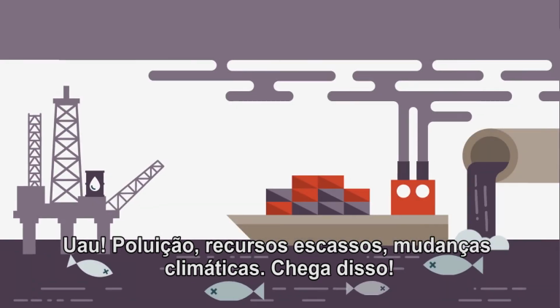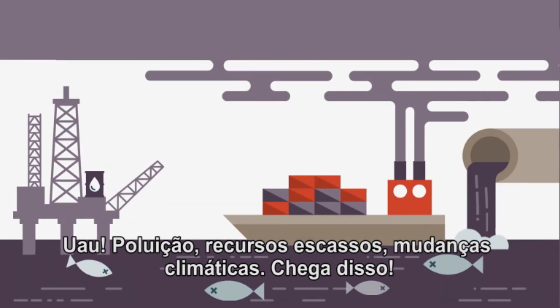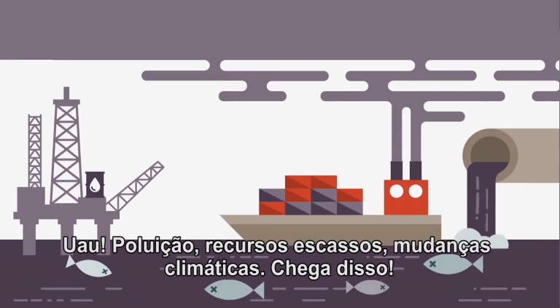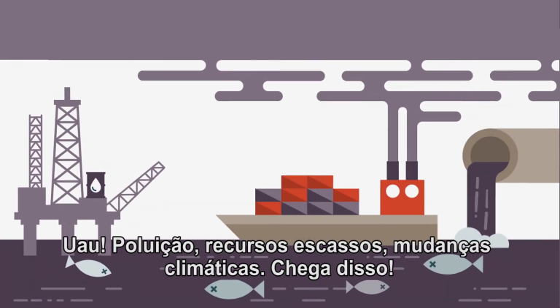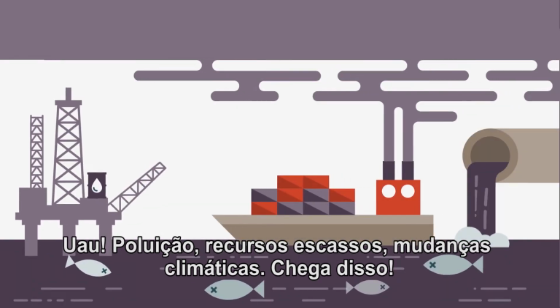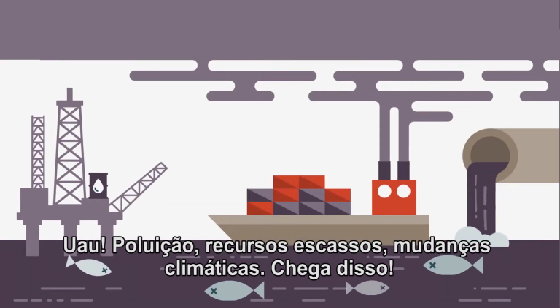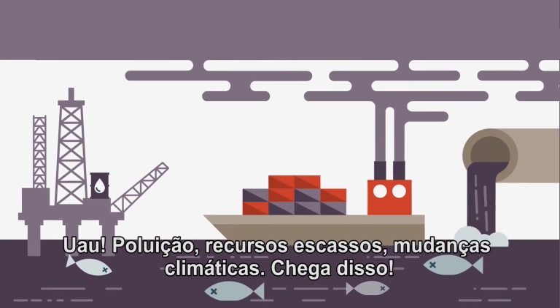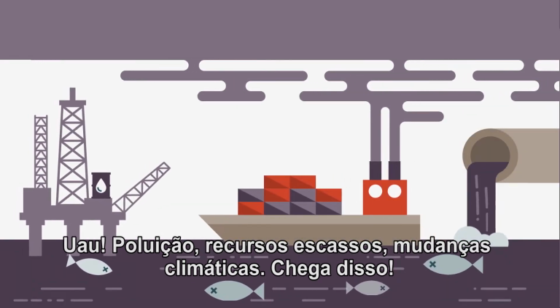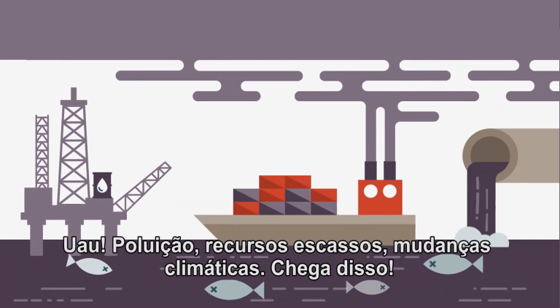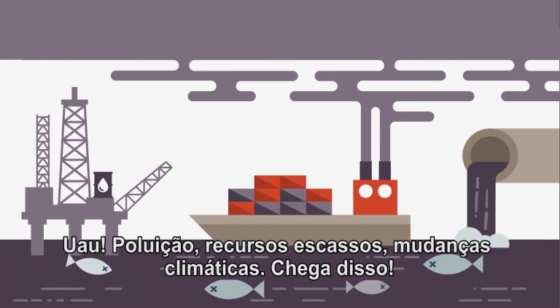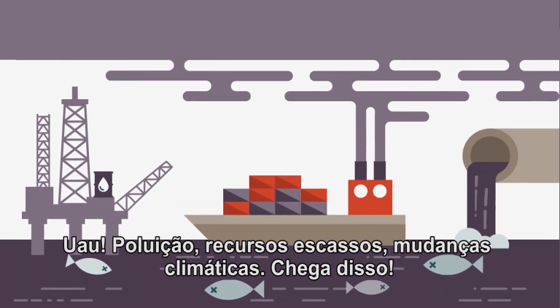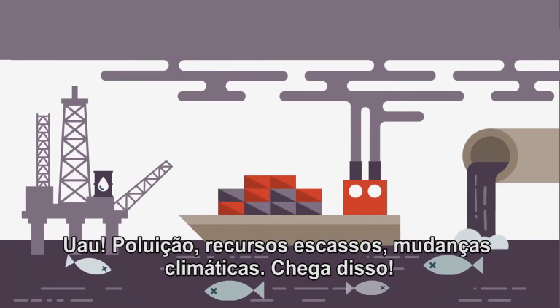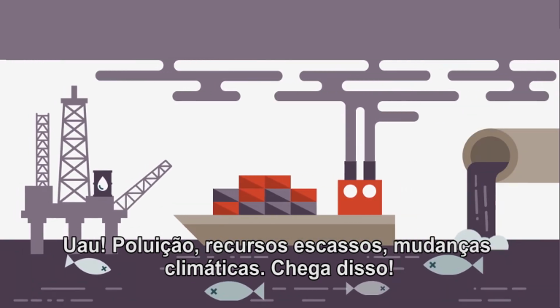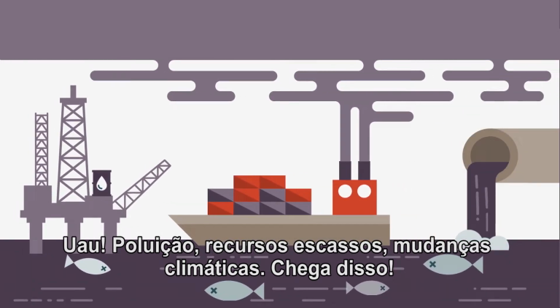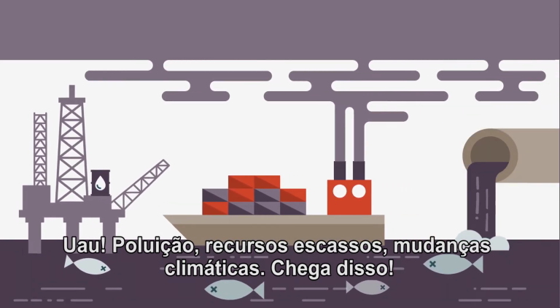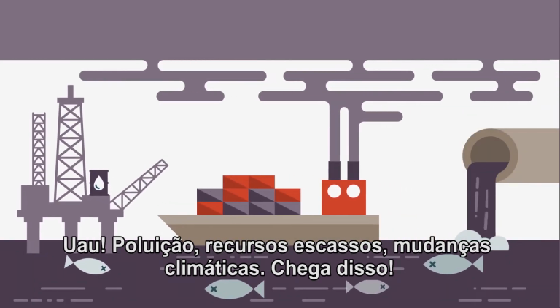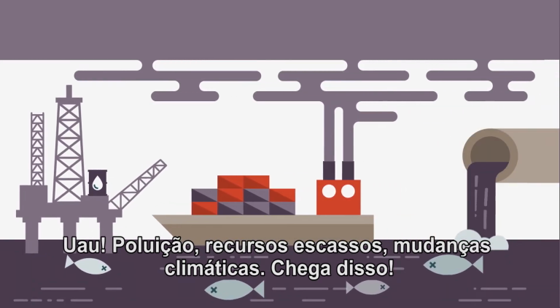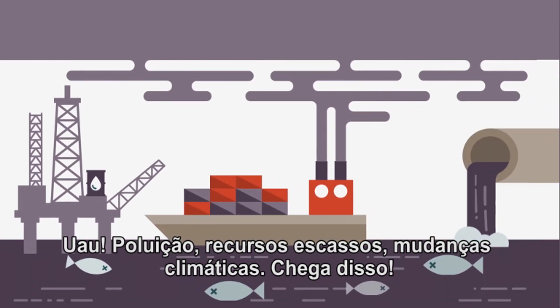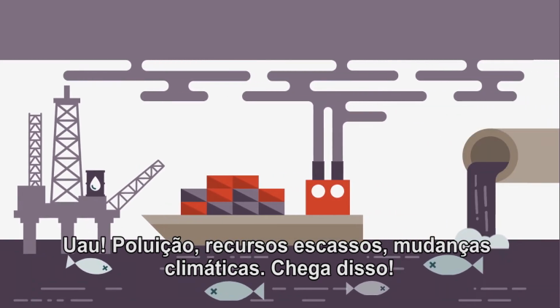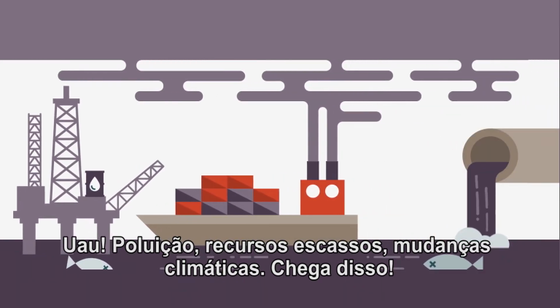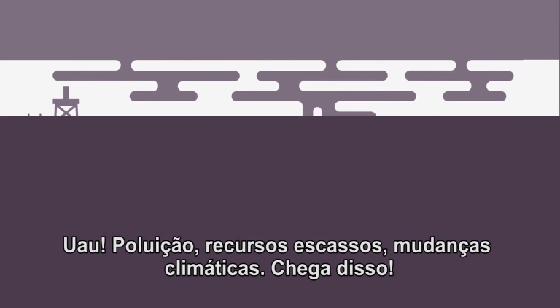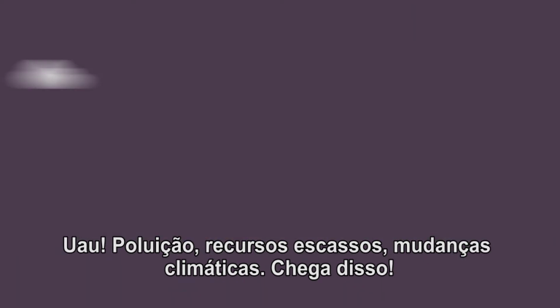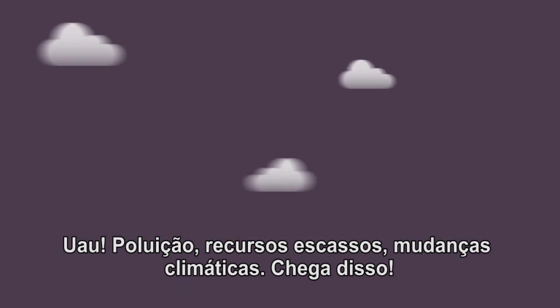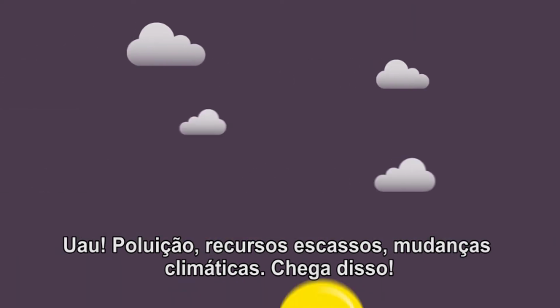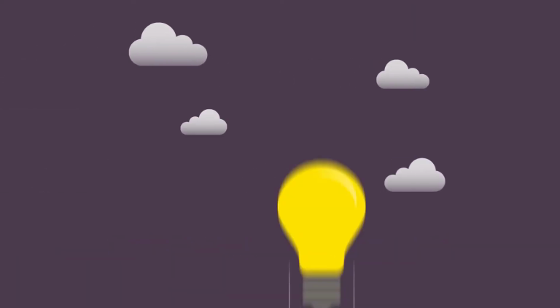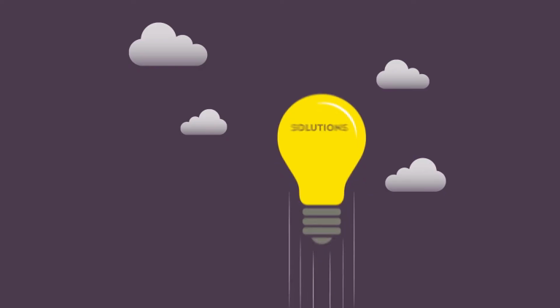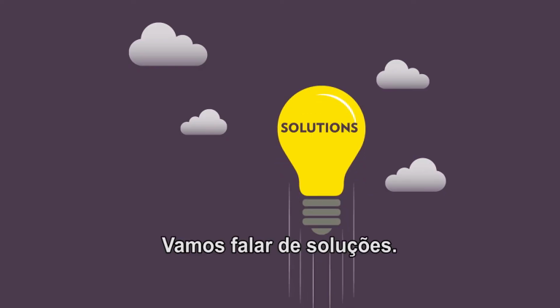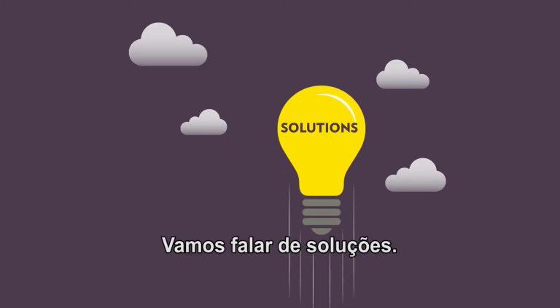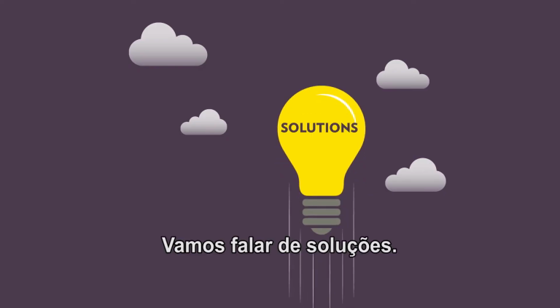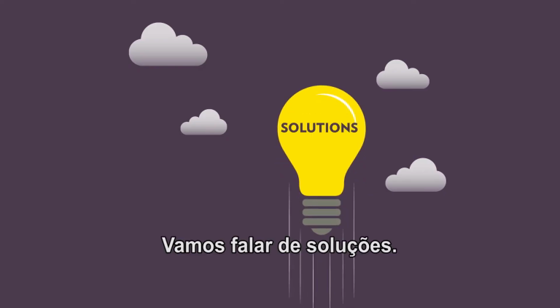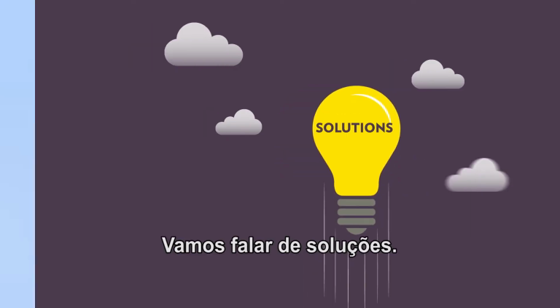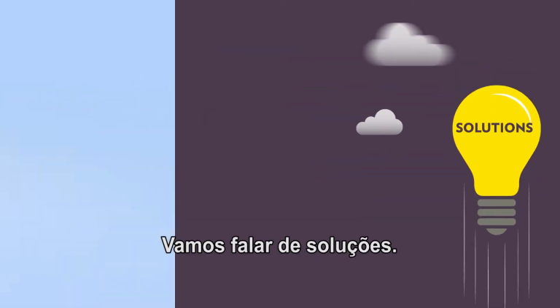Pollution, vanishing resources, climate change. Enough of that. Let's talk solutions.